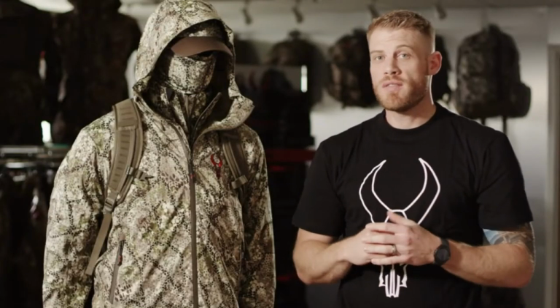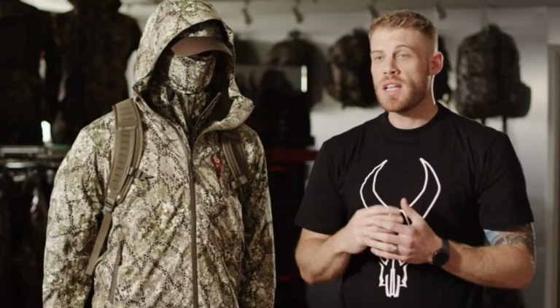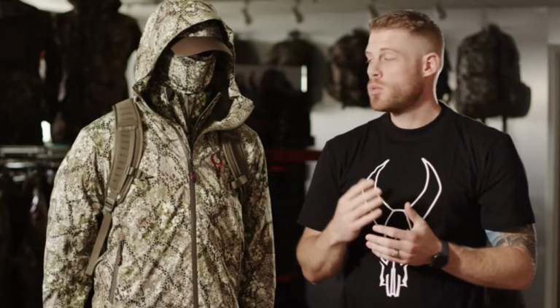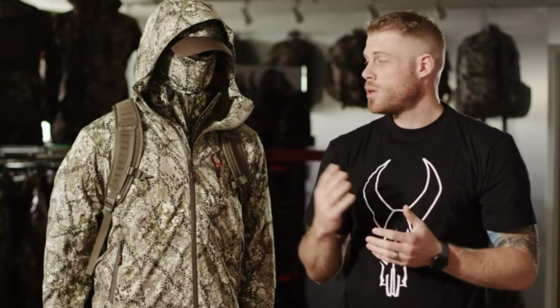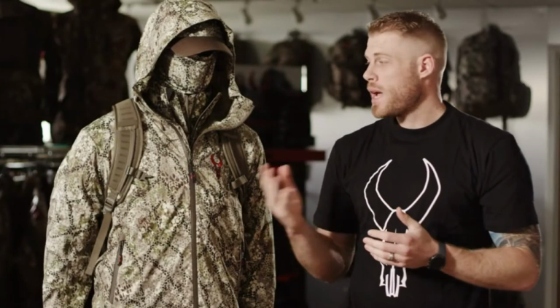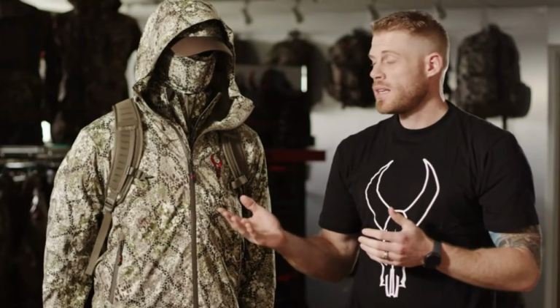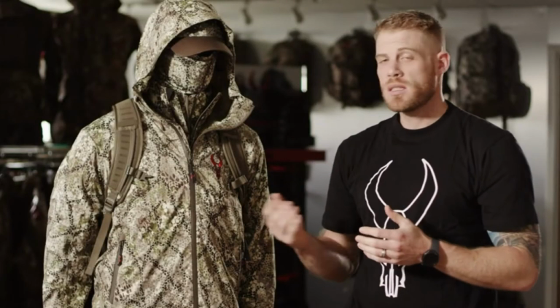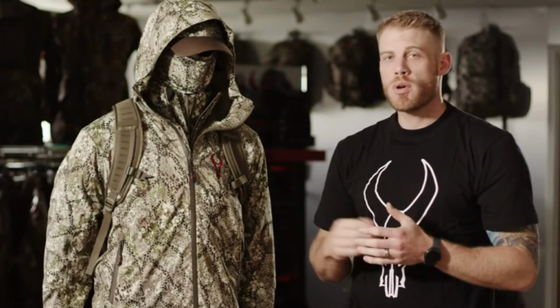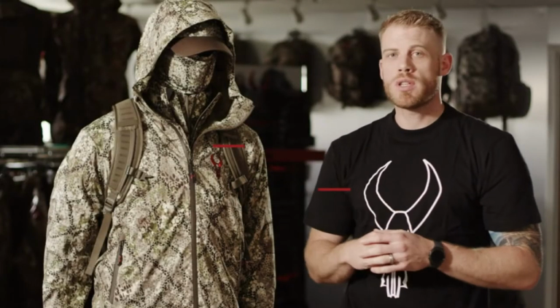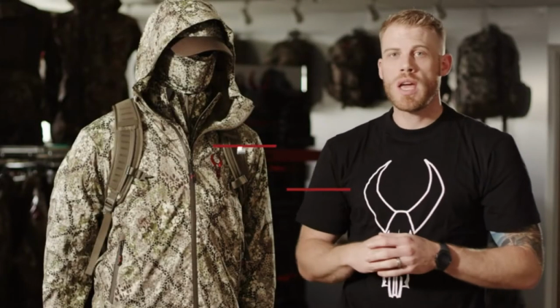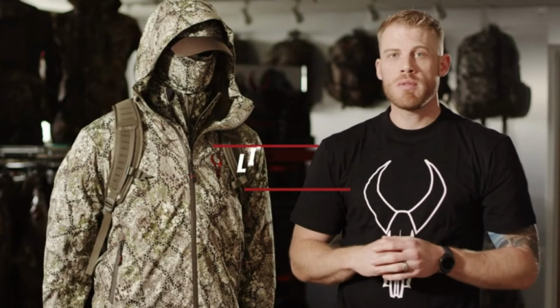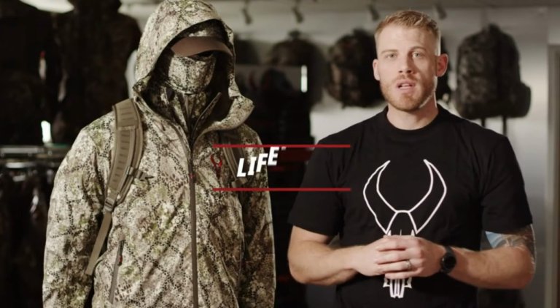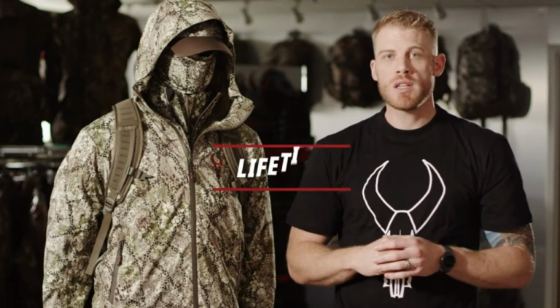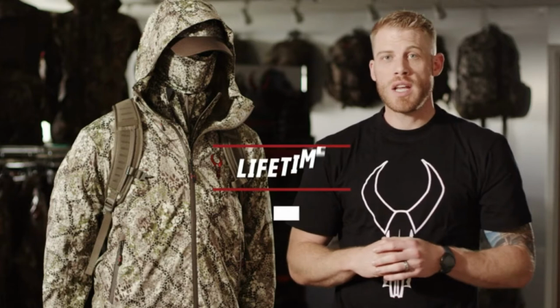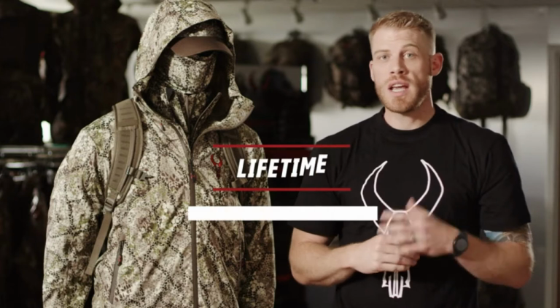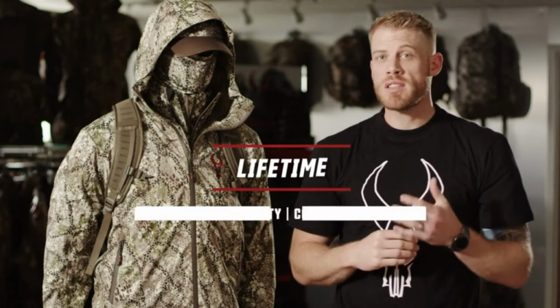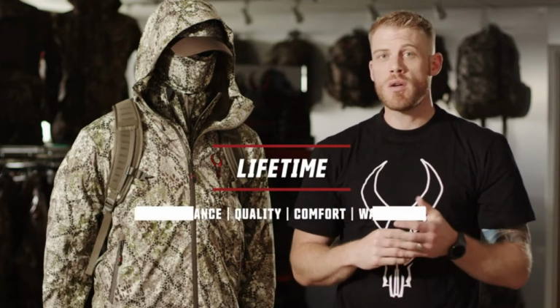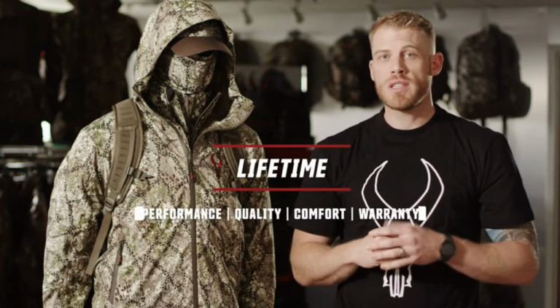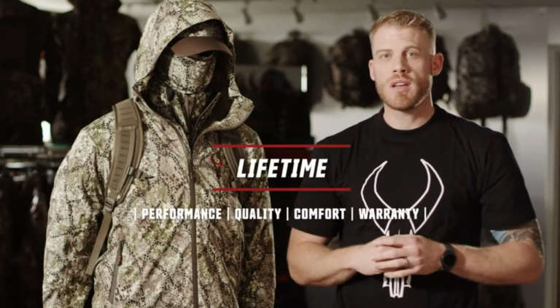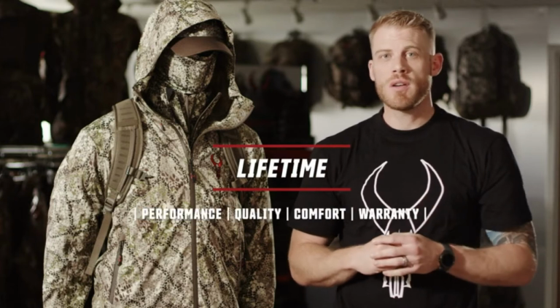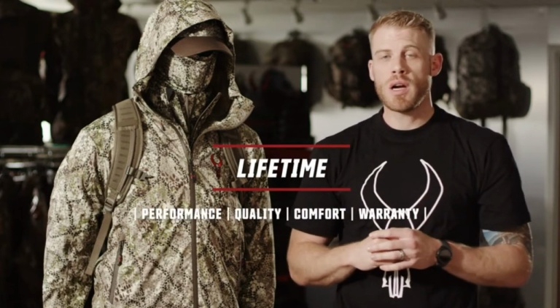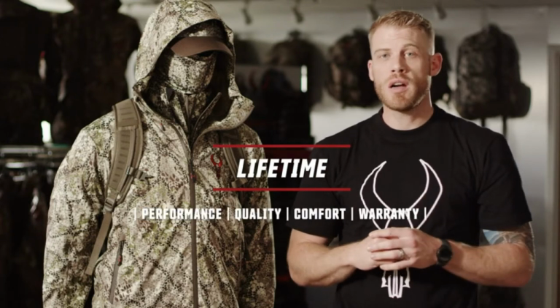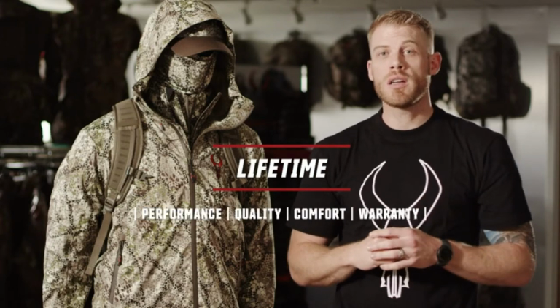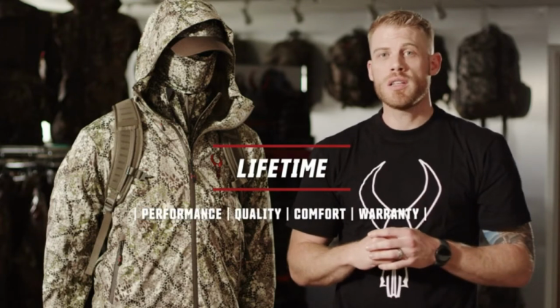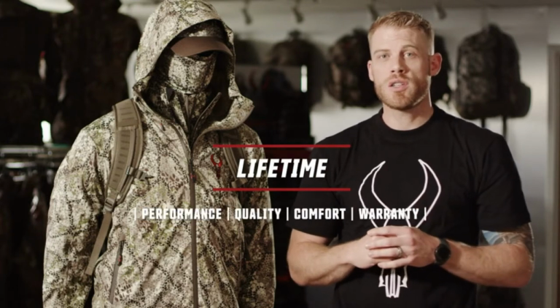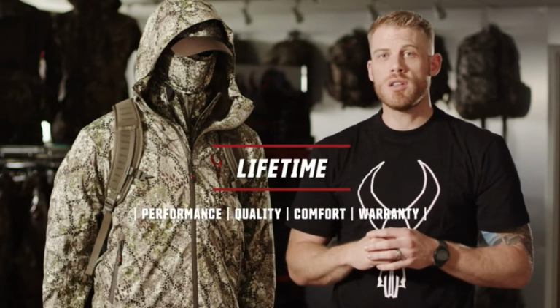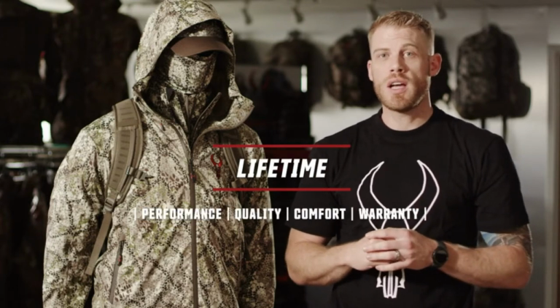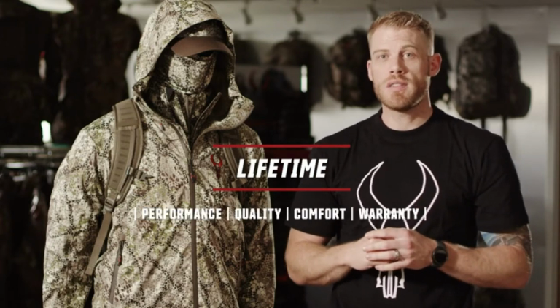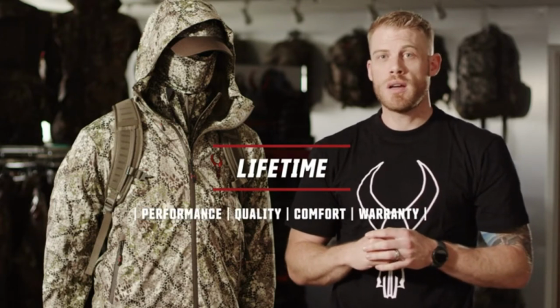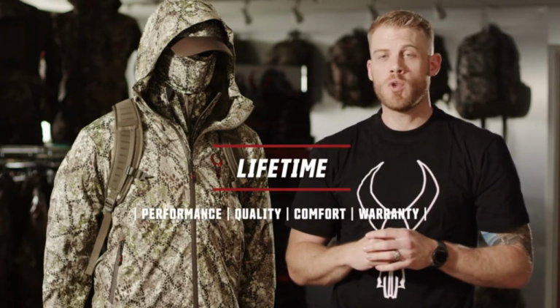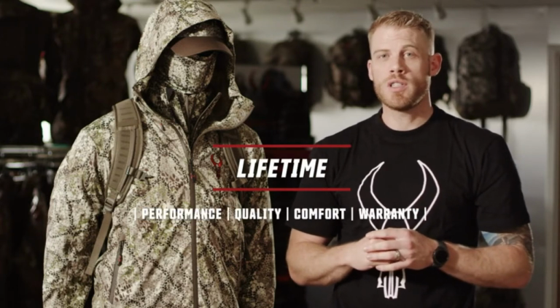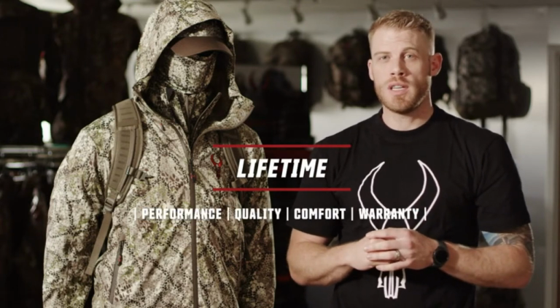It's available in Badlands Approach camouflage and, as always, is covered by our unconditional lifetime warranty.